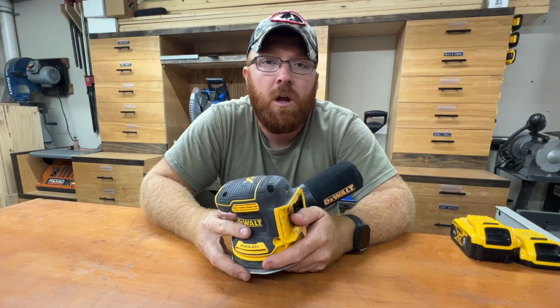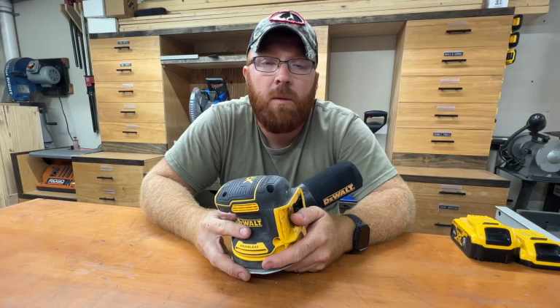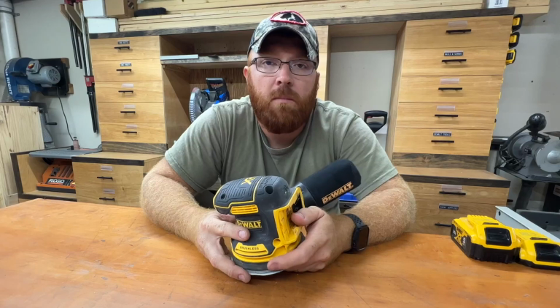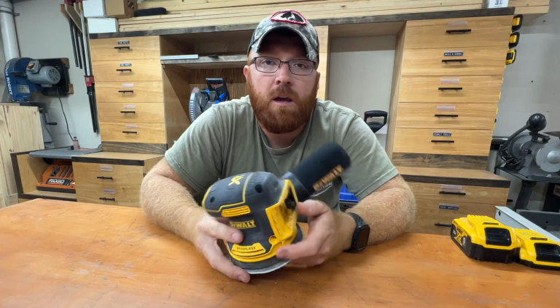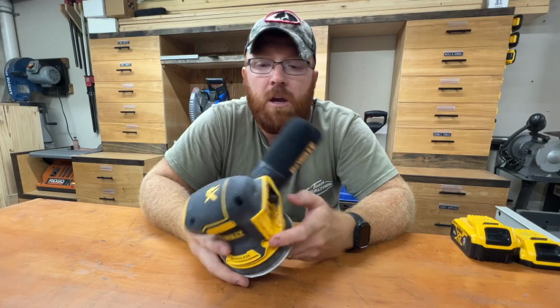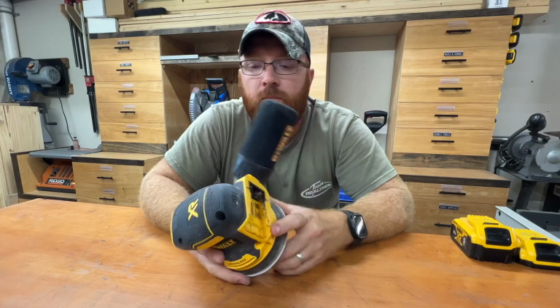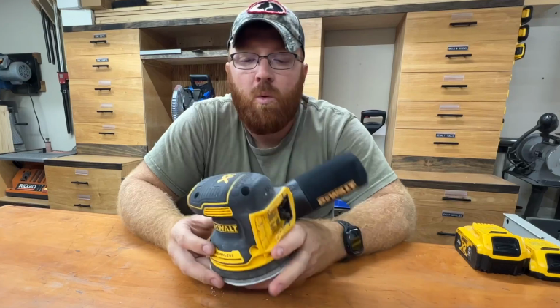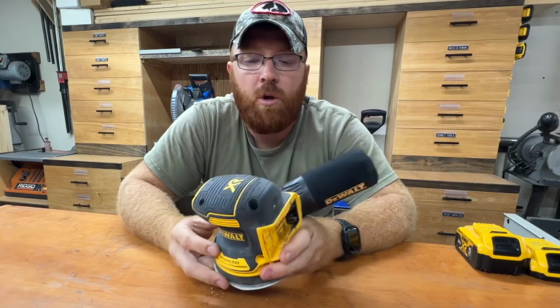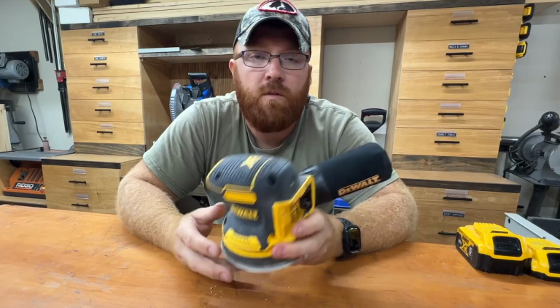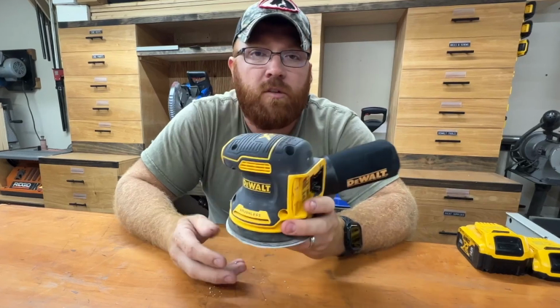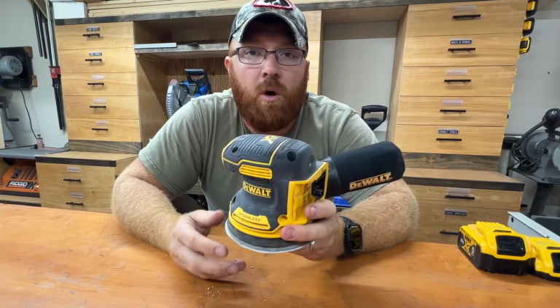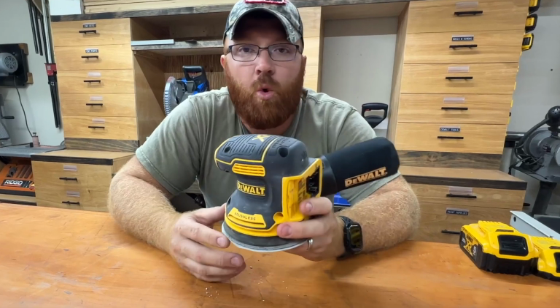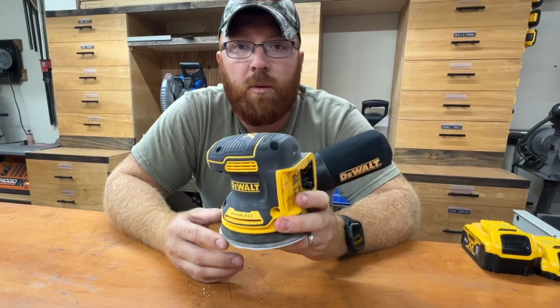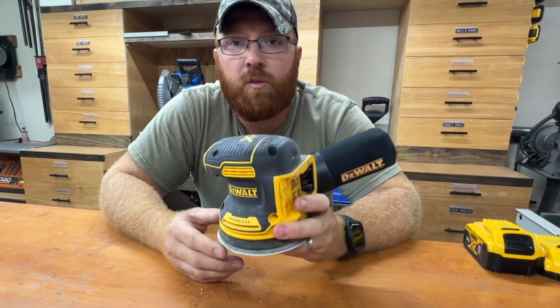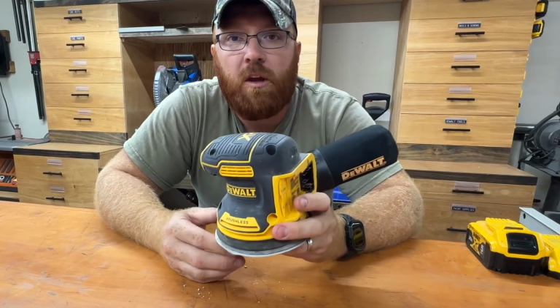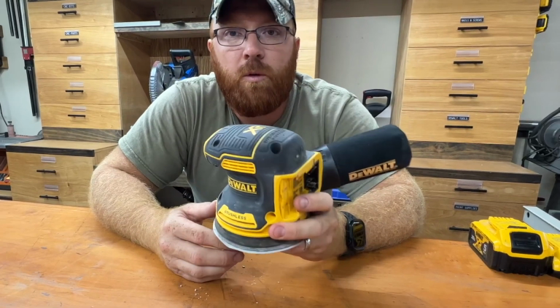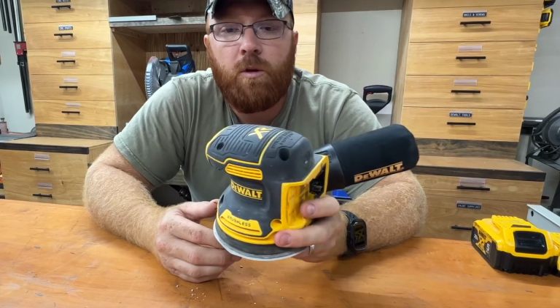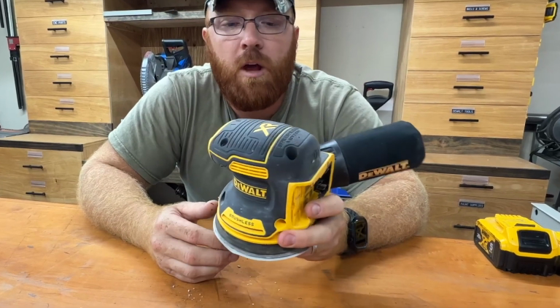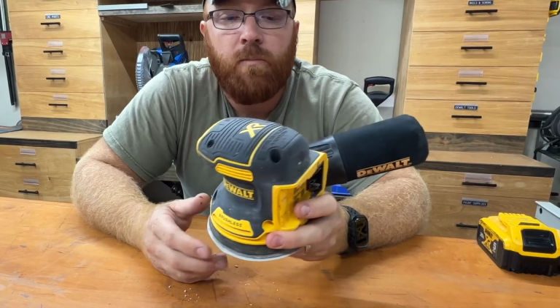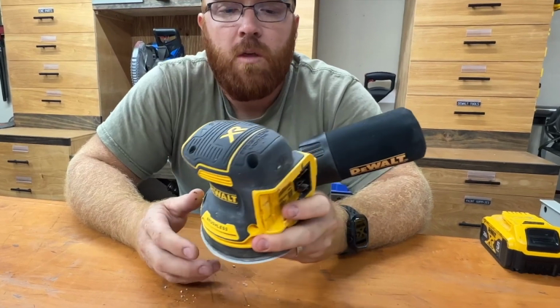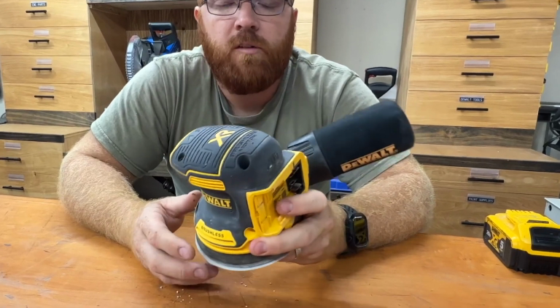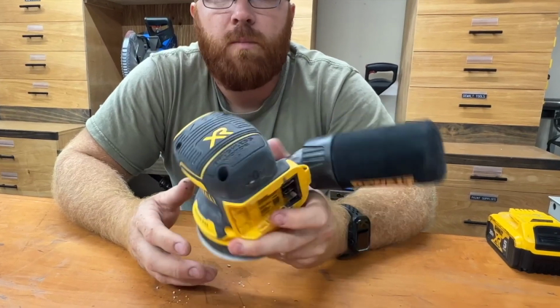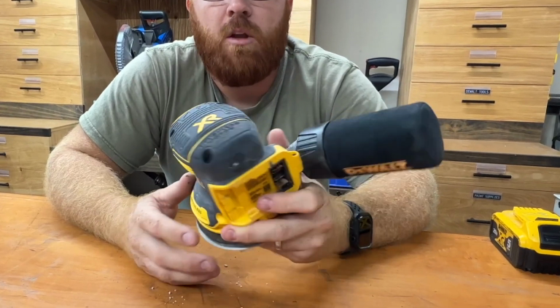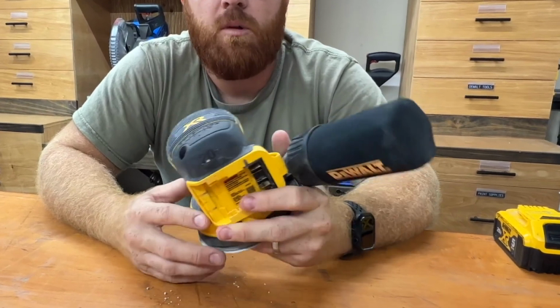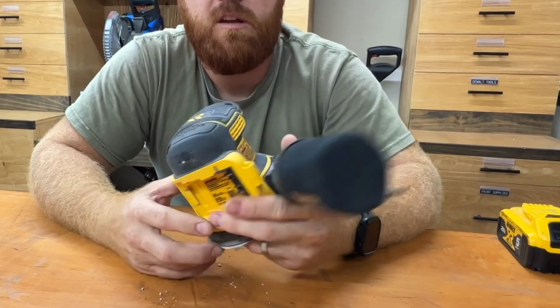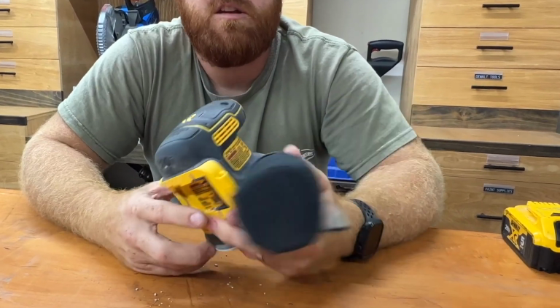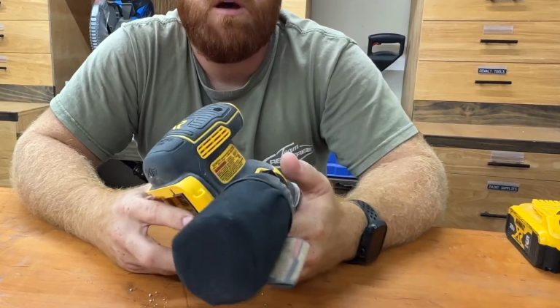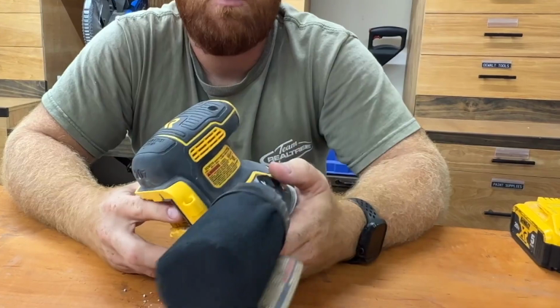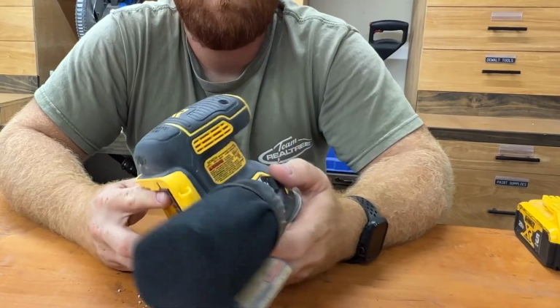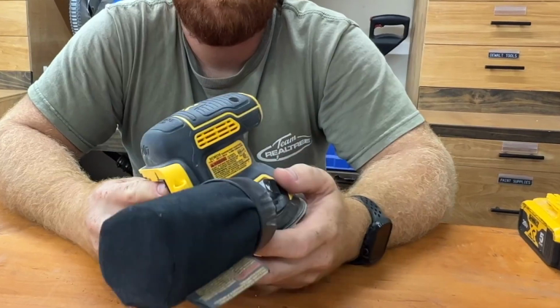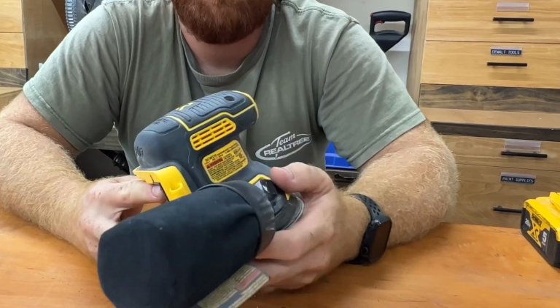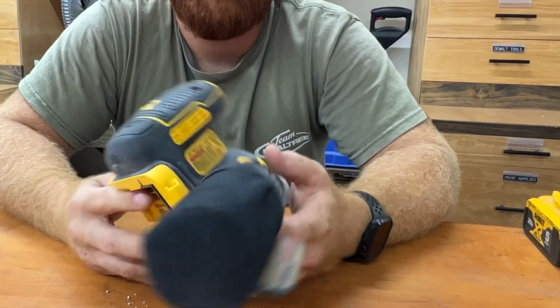Hey everybody, Mike here. I wanted to go over this DeWalt Orbital Sander with you today. This is model number DCW210.